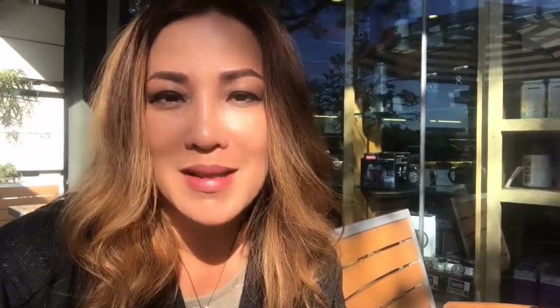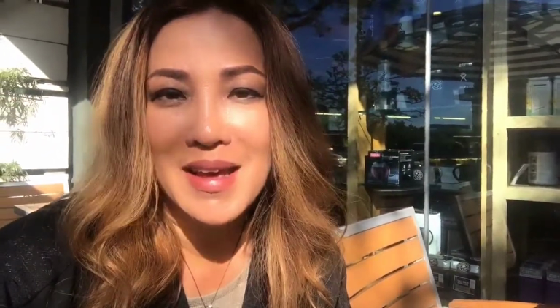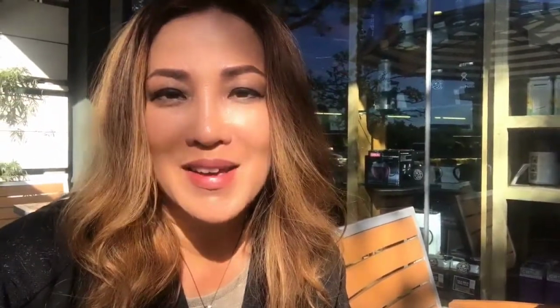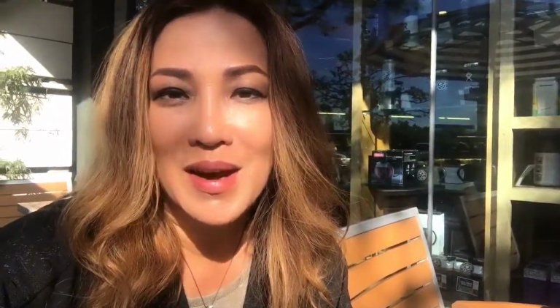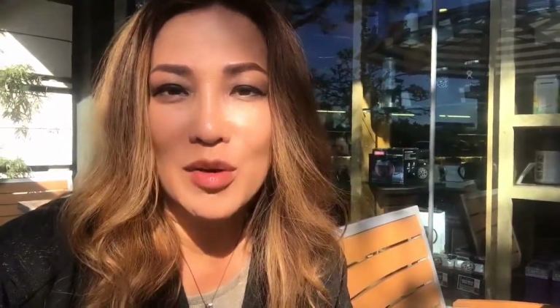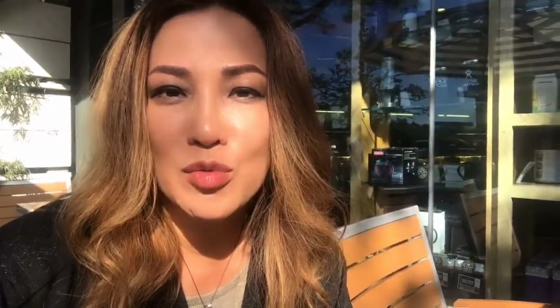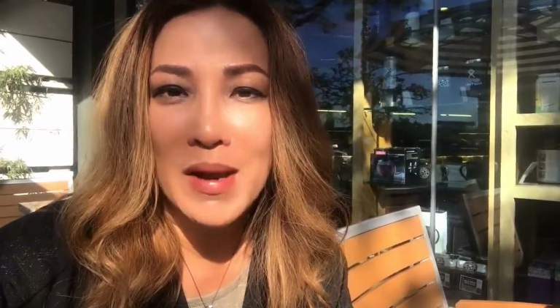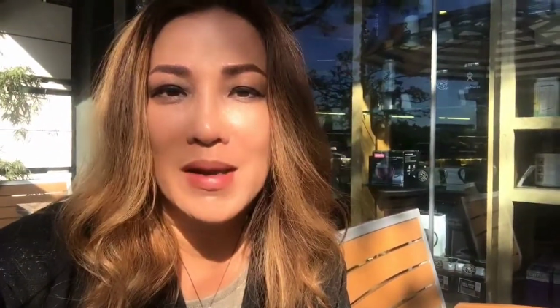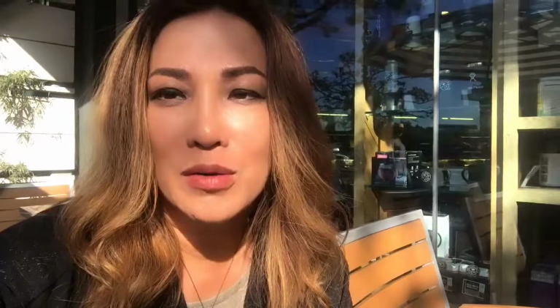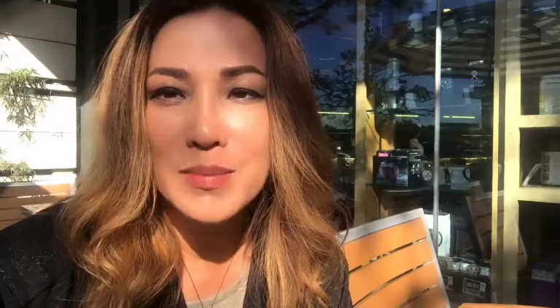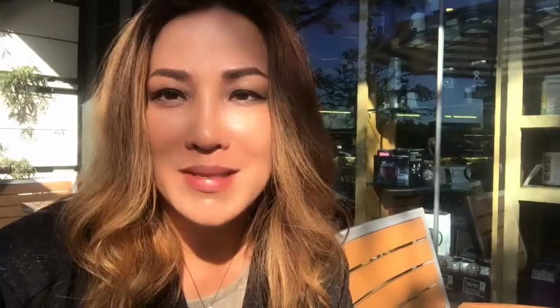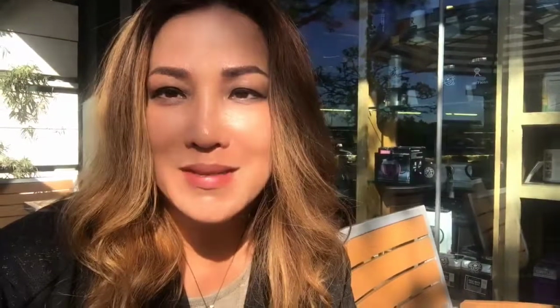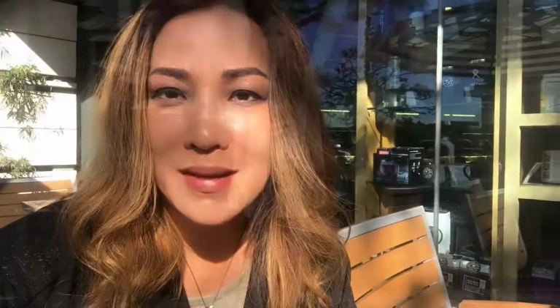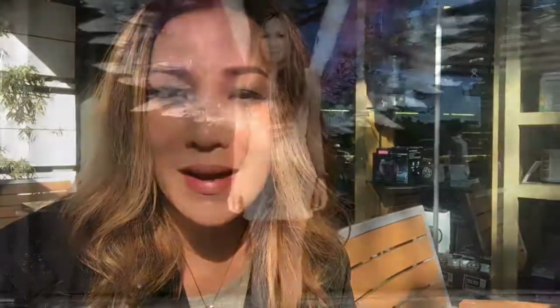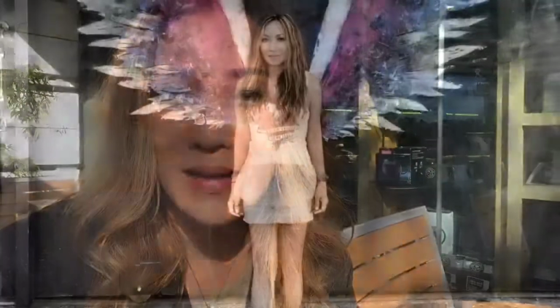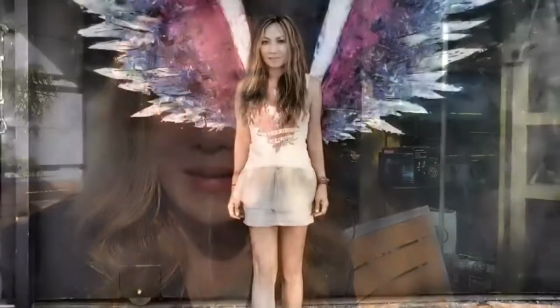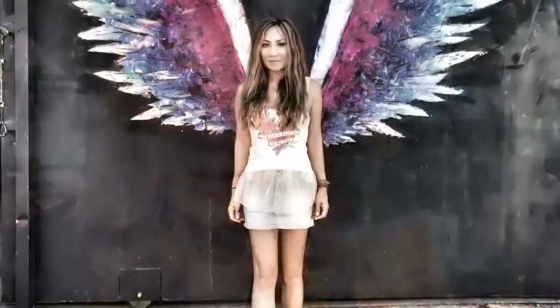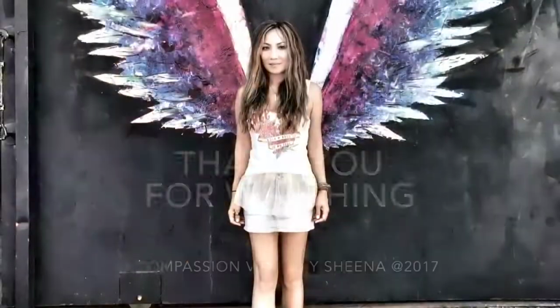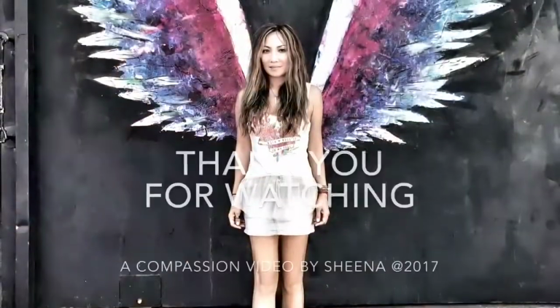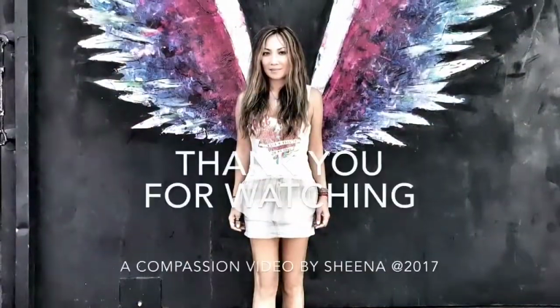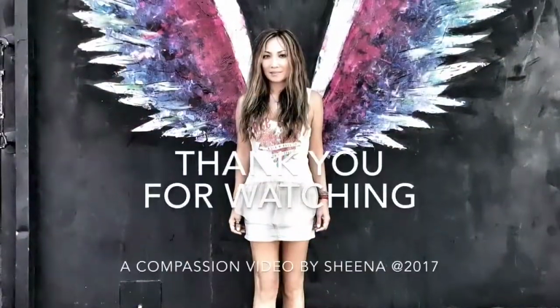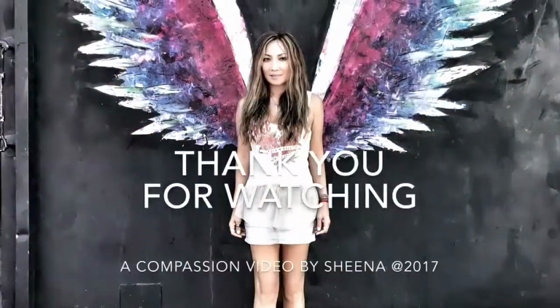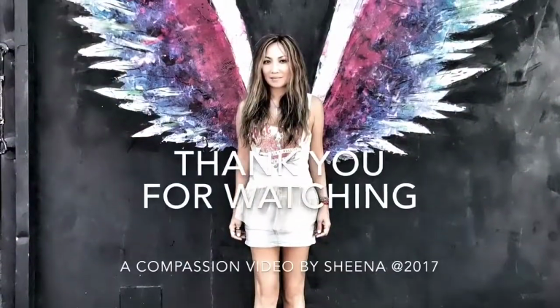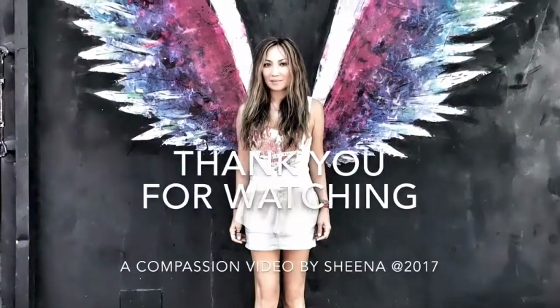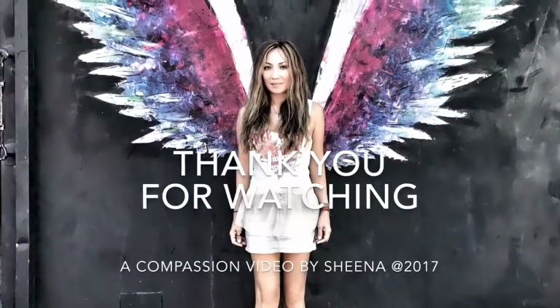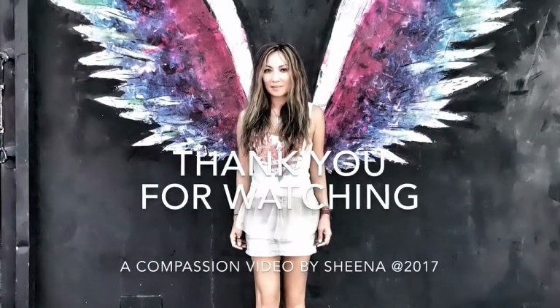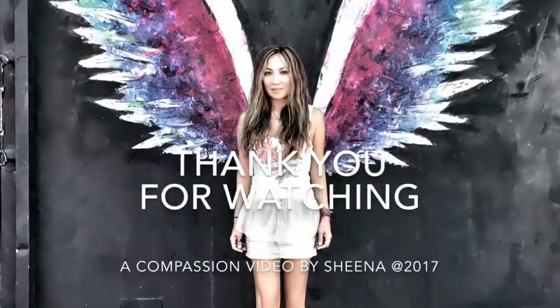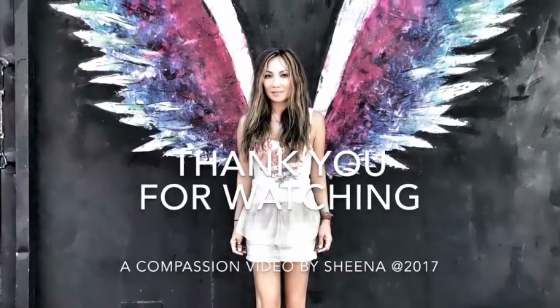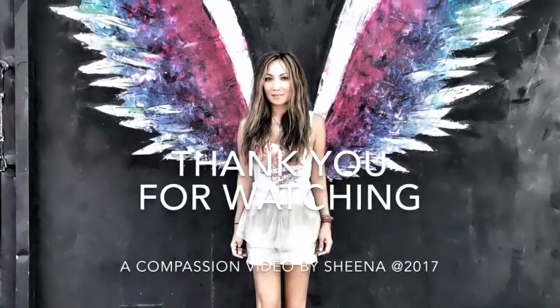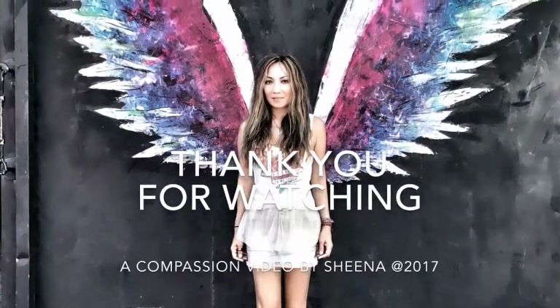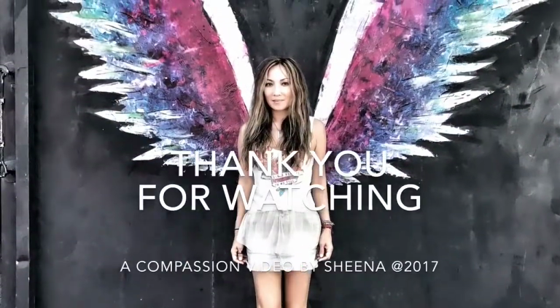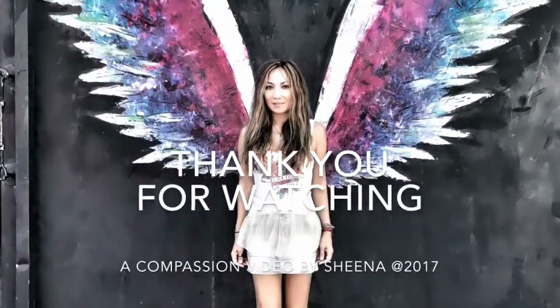Thank you. Have a great Christmas and holiday. Be an angel for the animals.